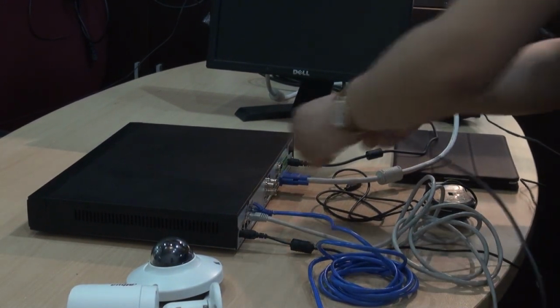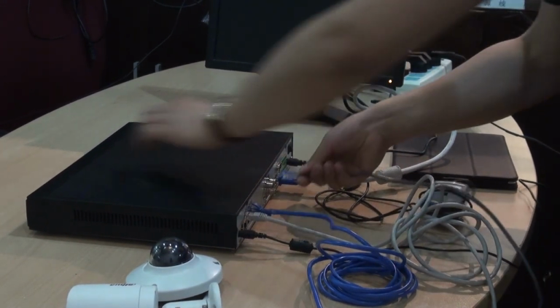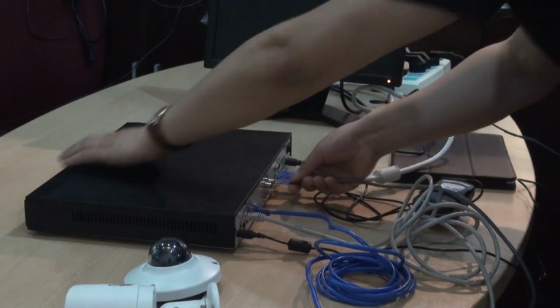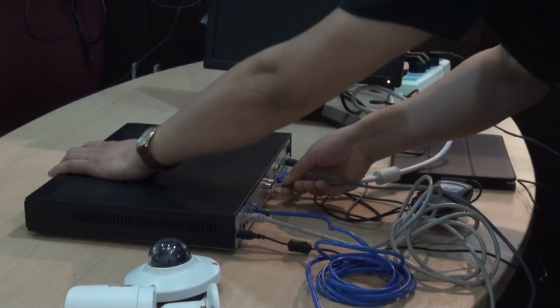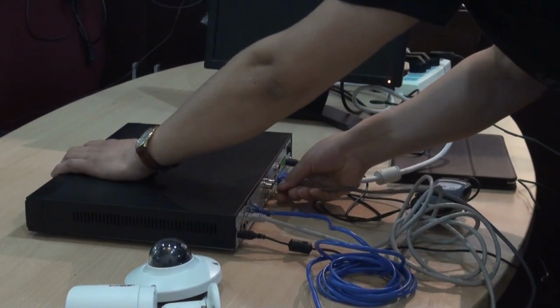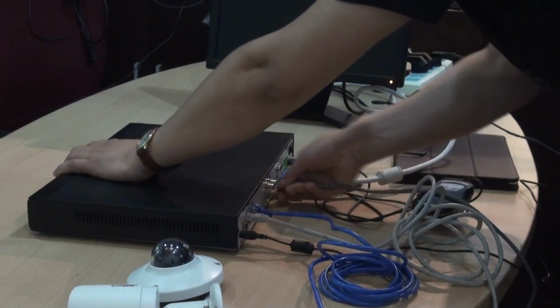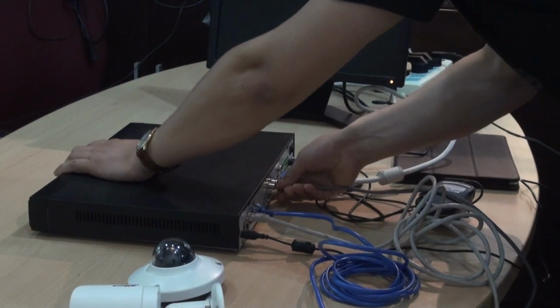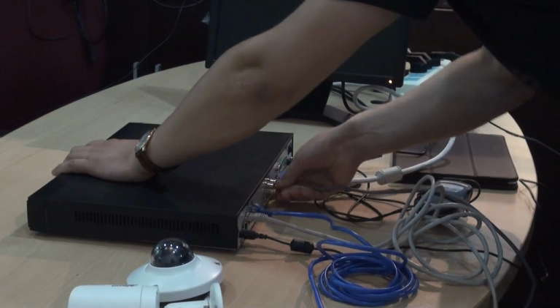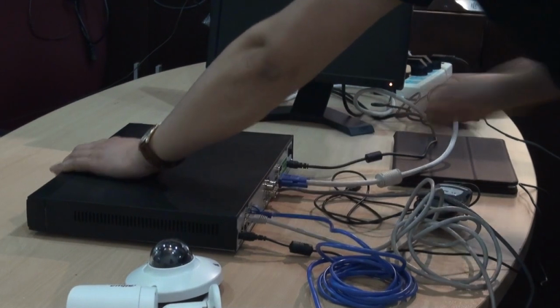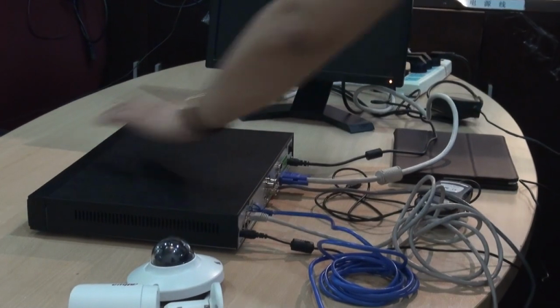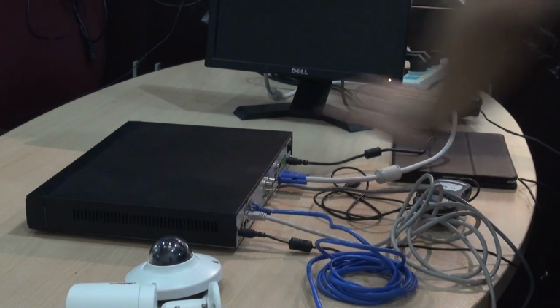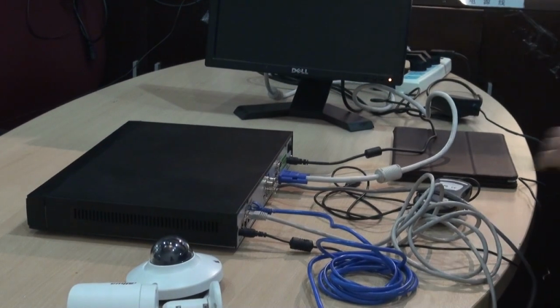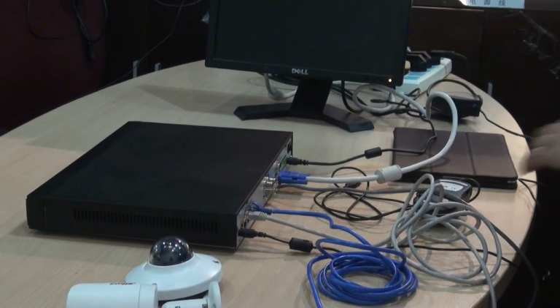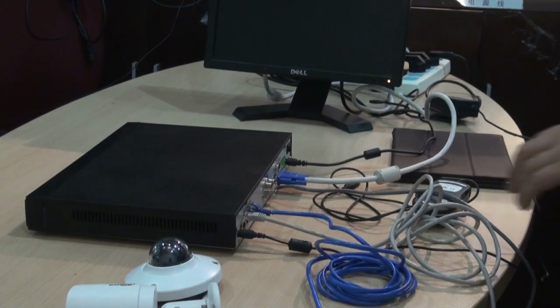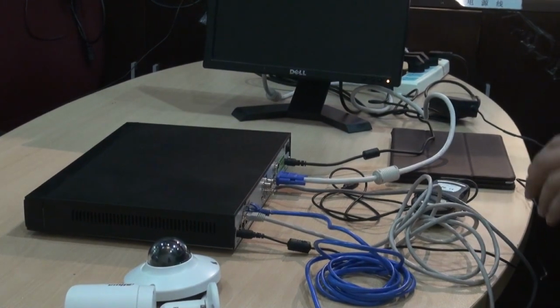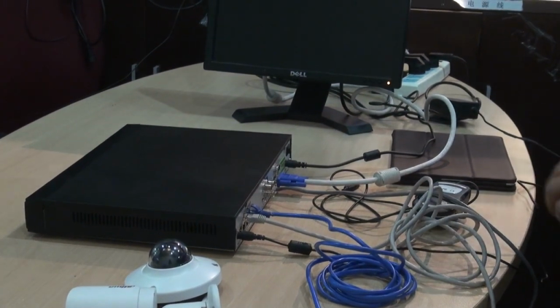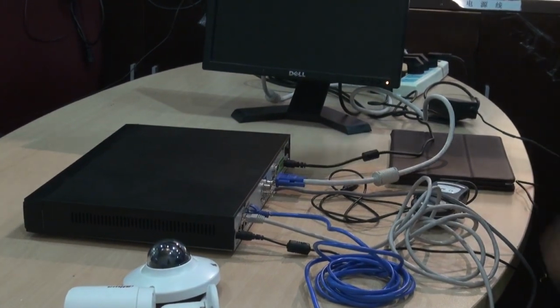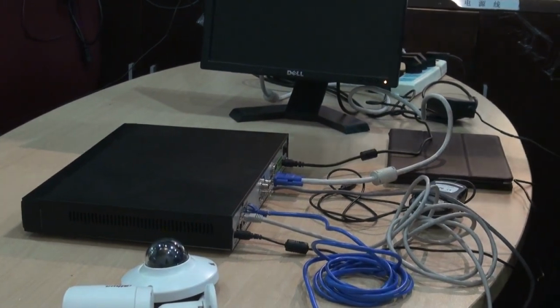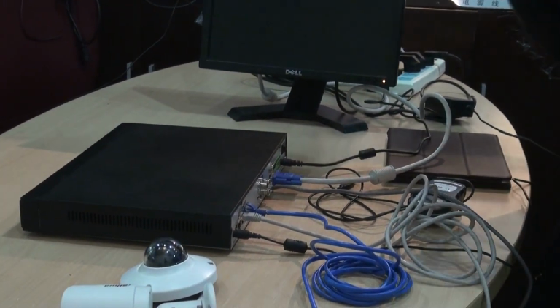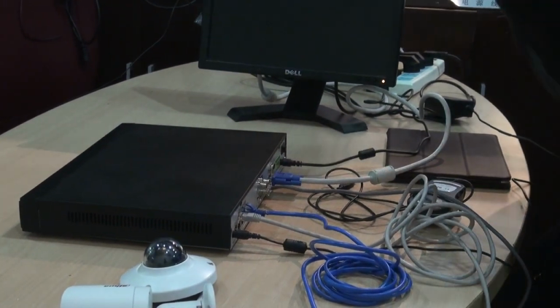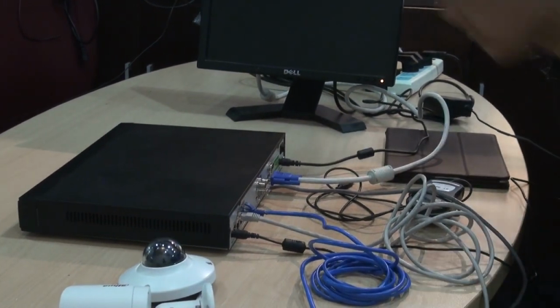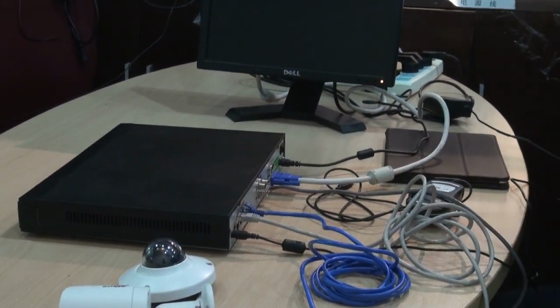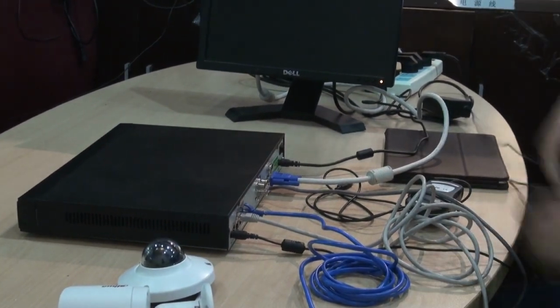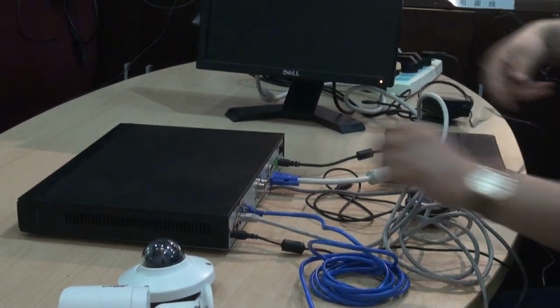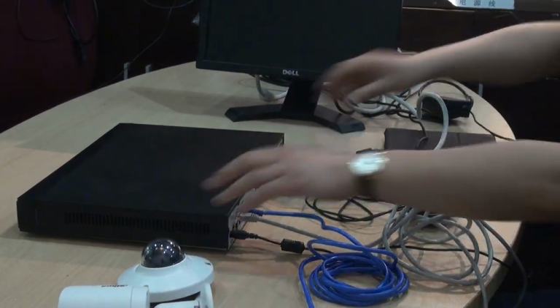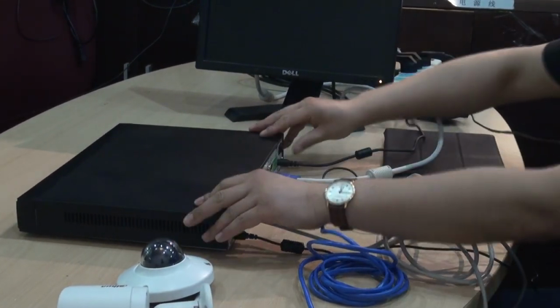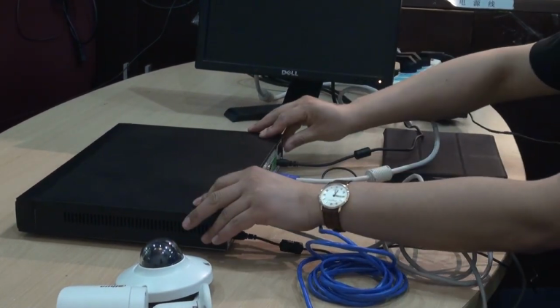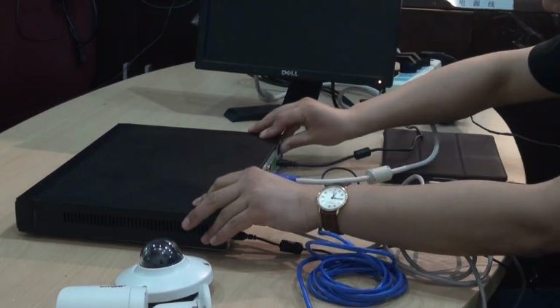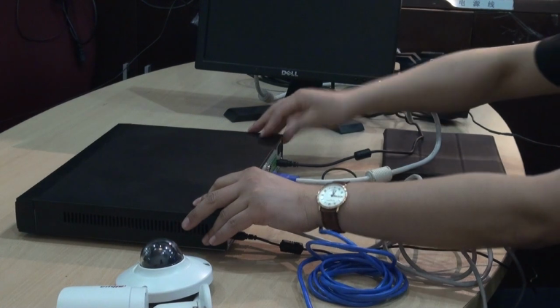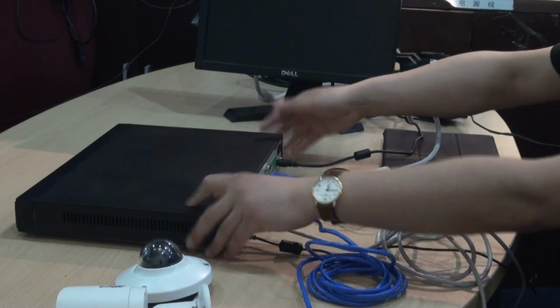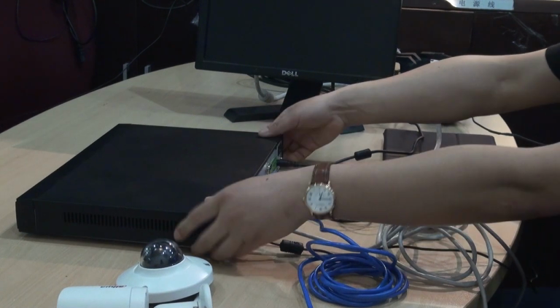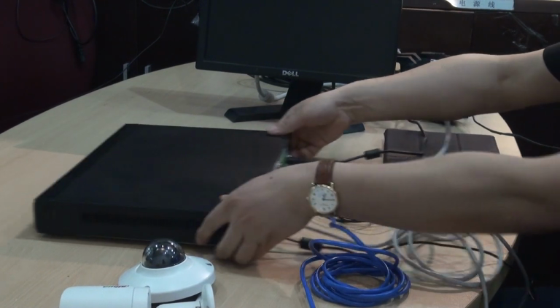For the WAN, for the internet connection. Alright, I will start it.